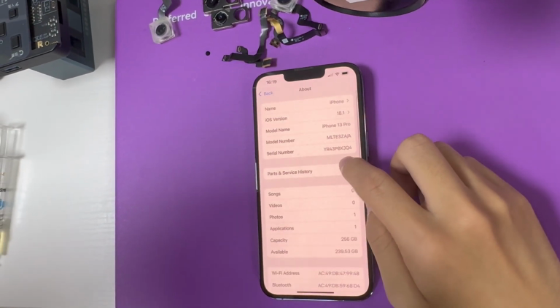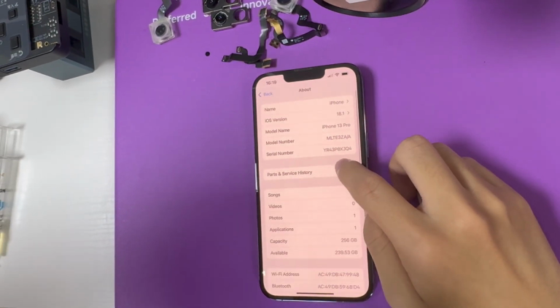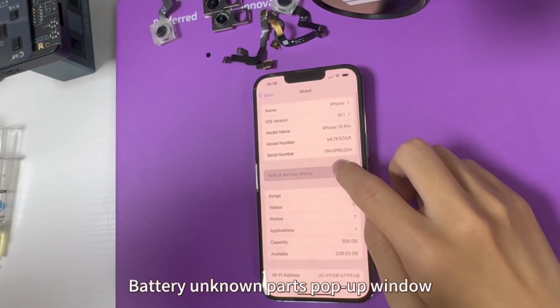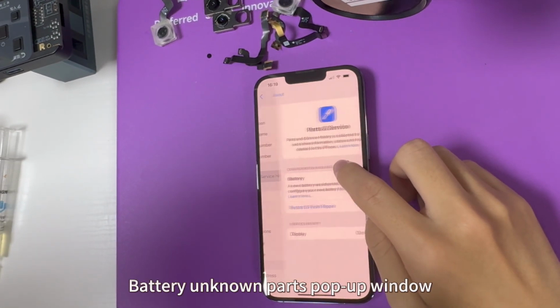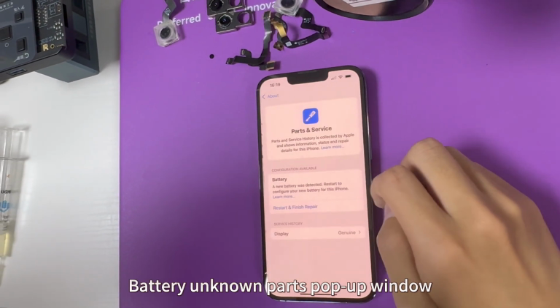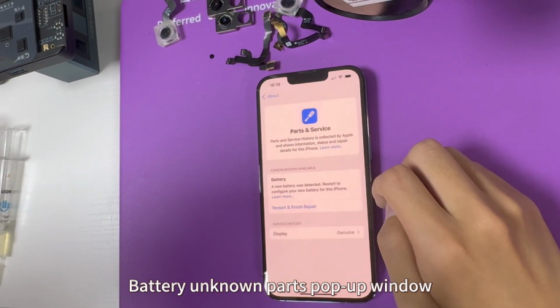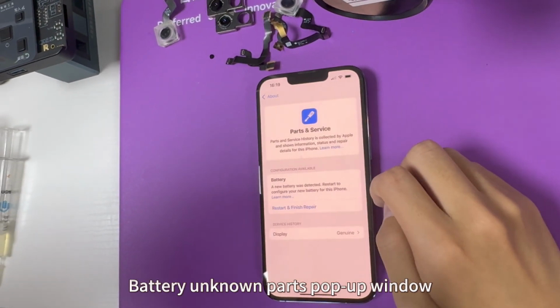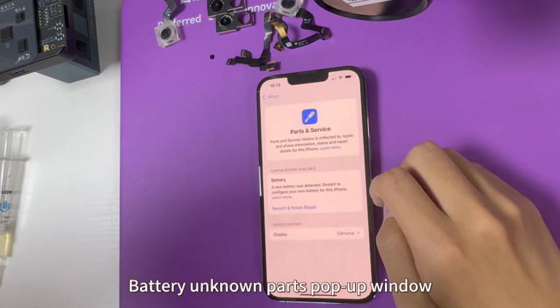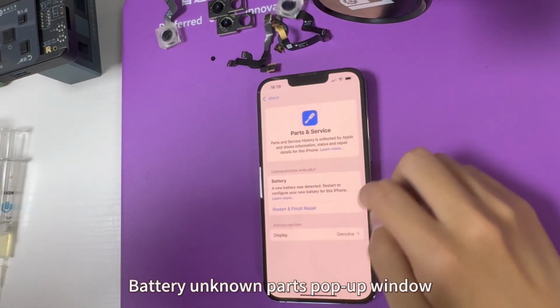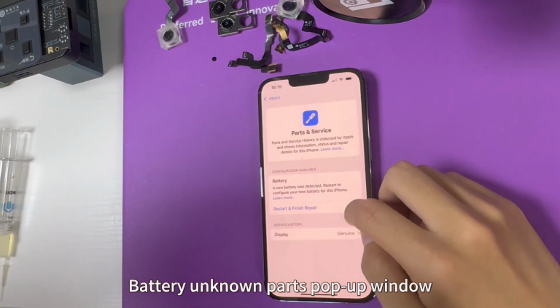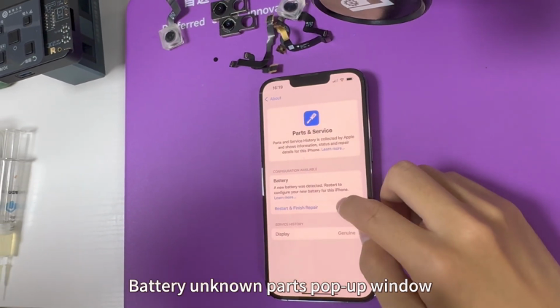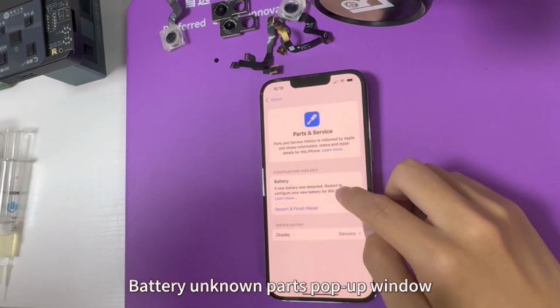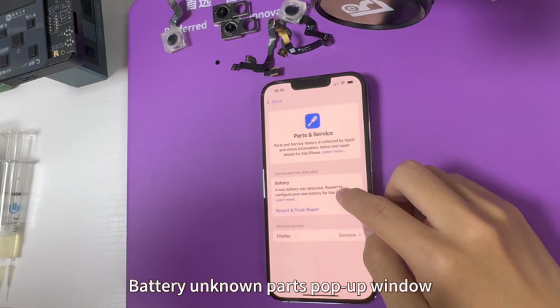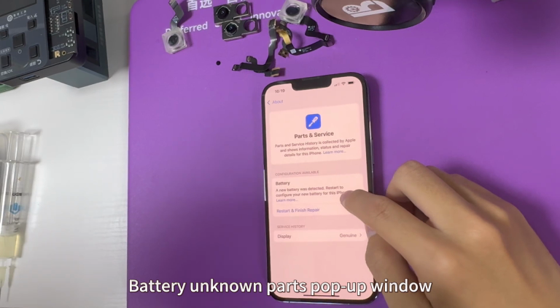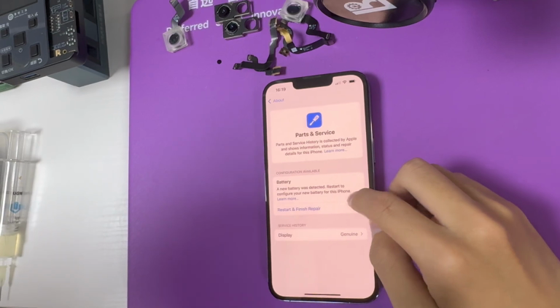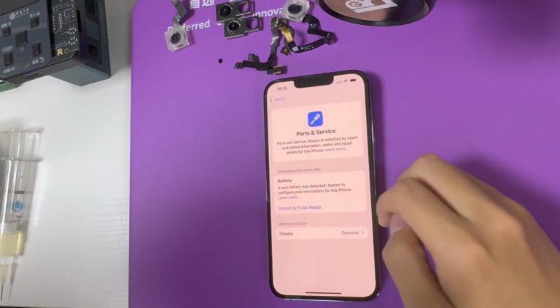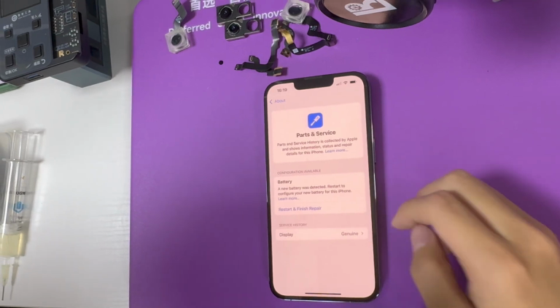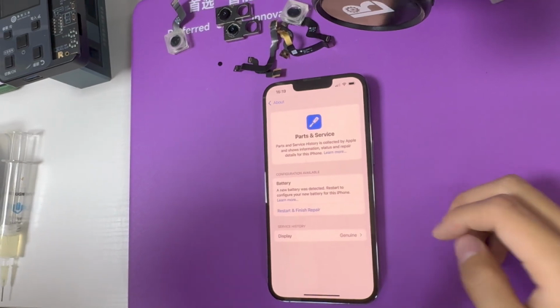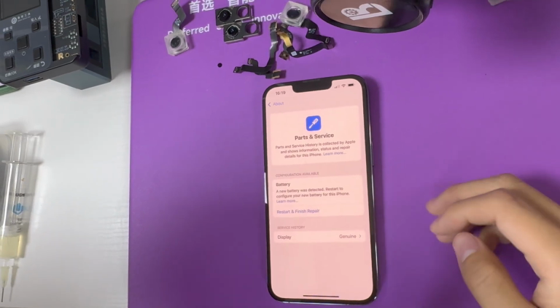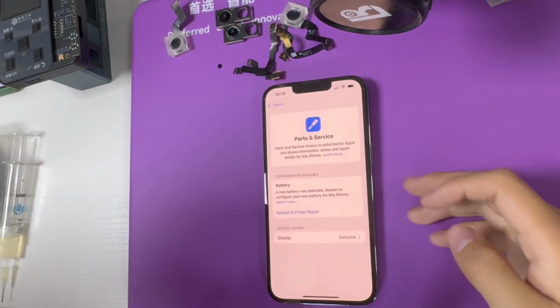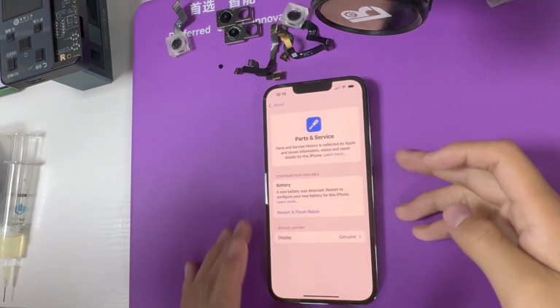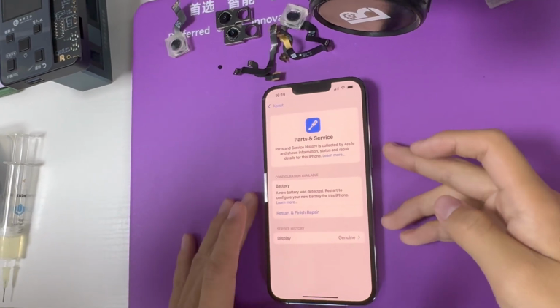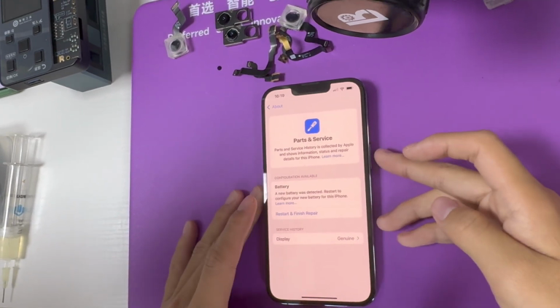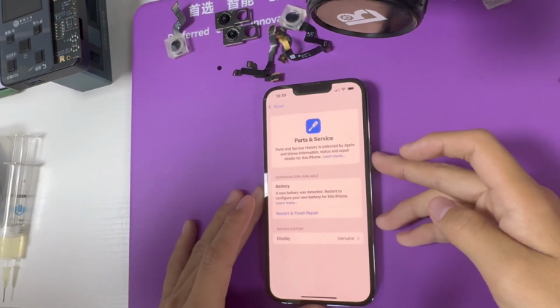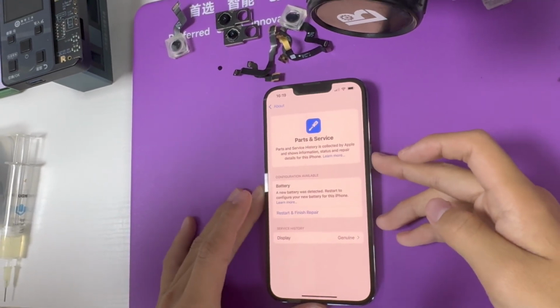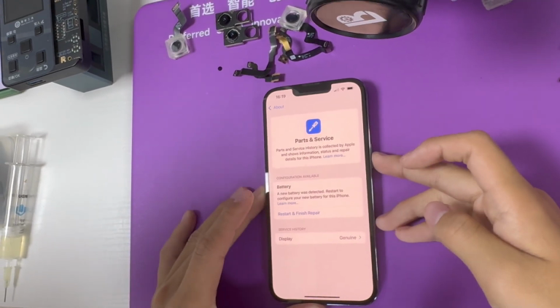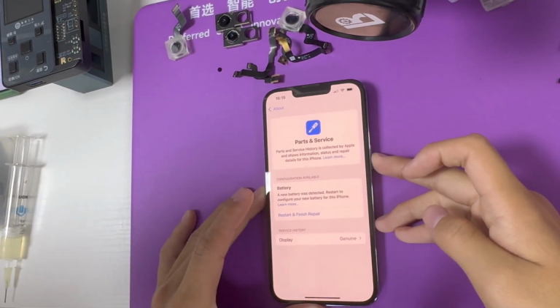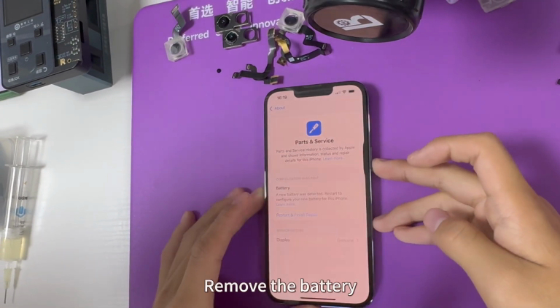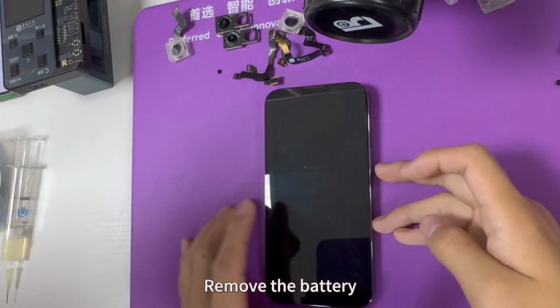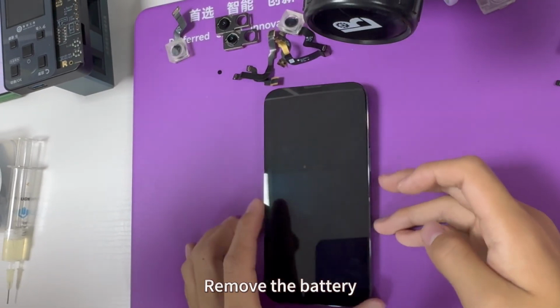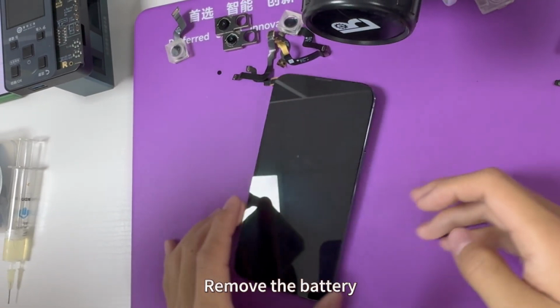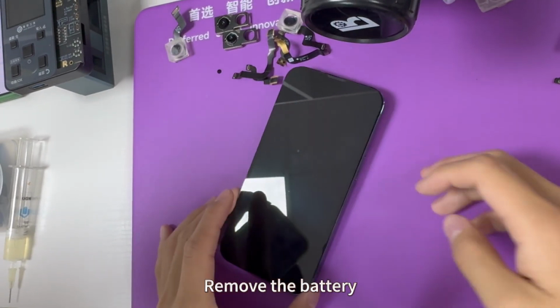Battery unknown parts pop-up window. Remove the battery.